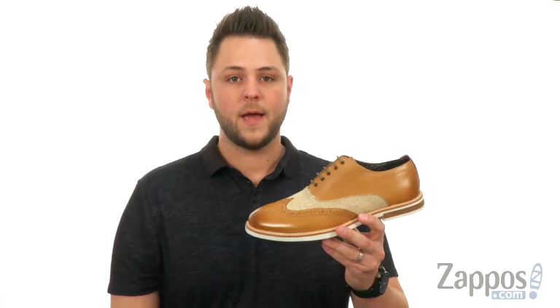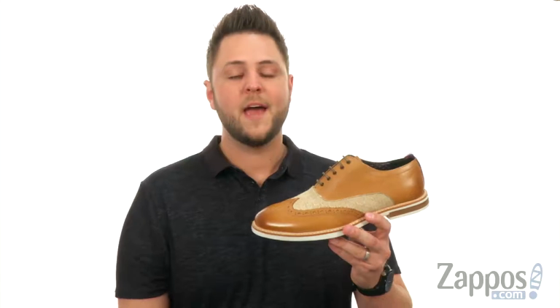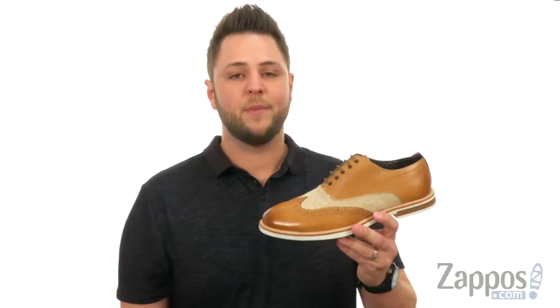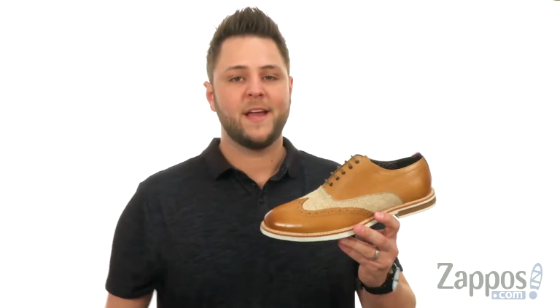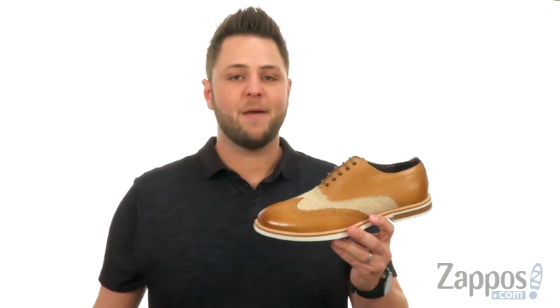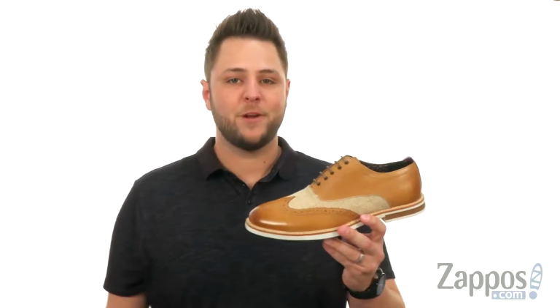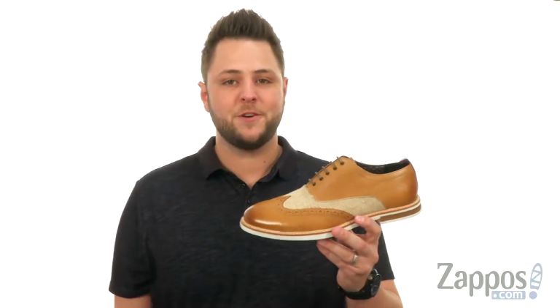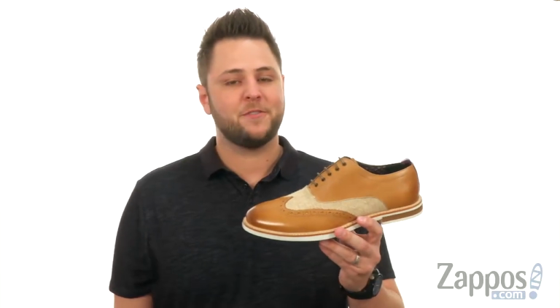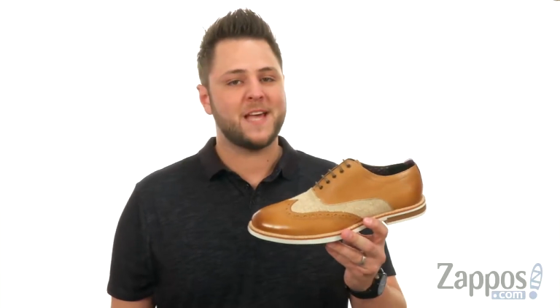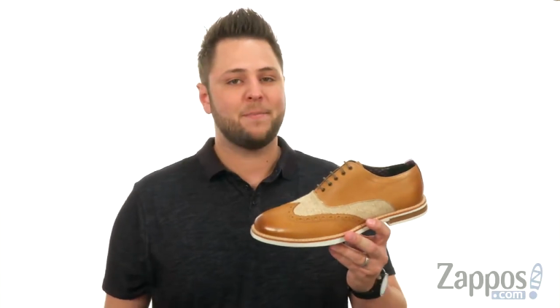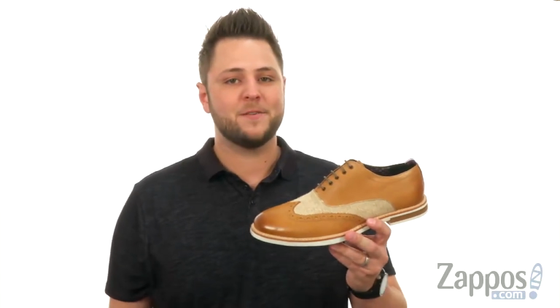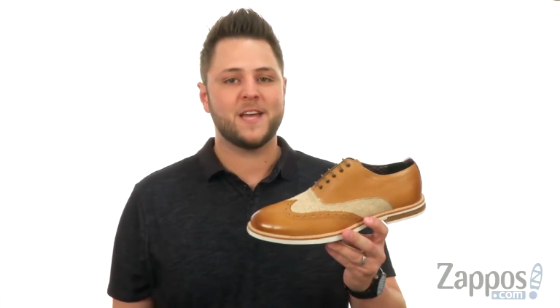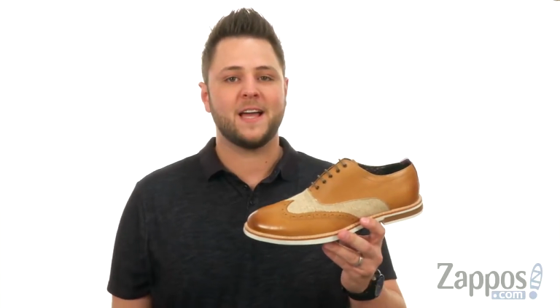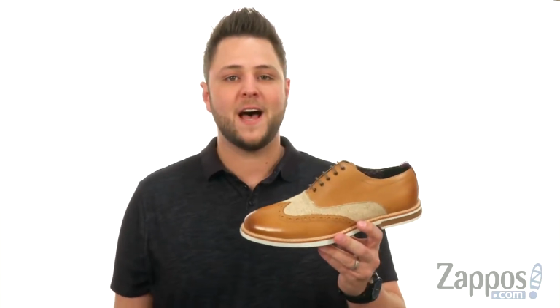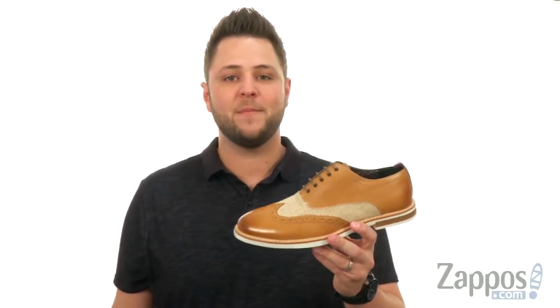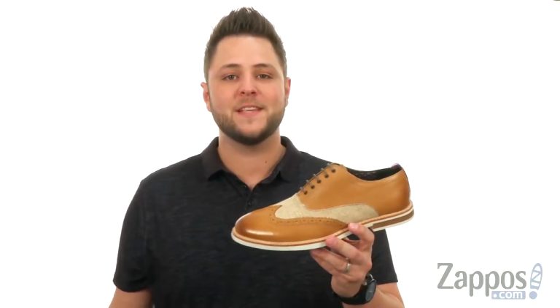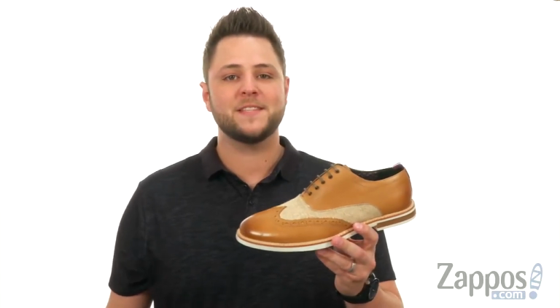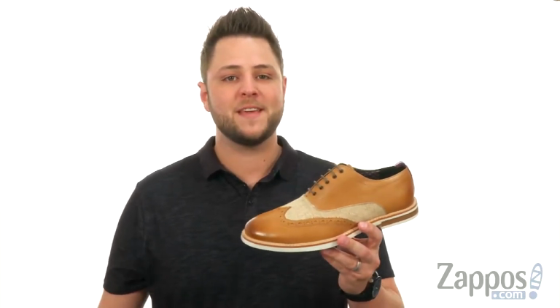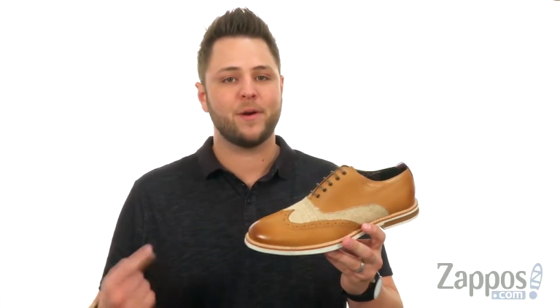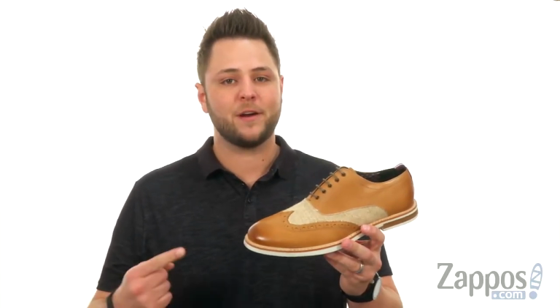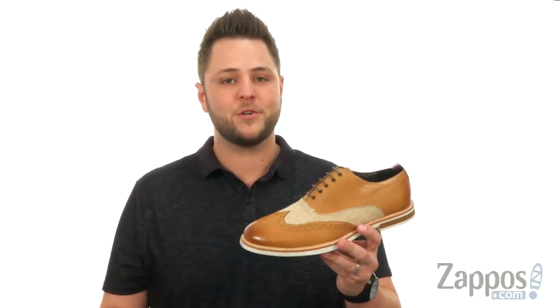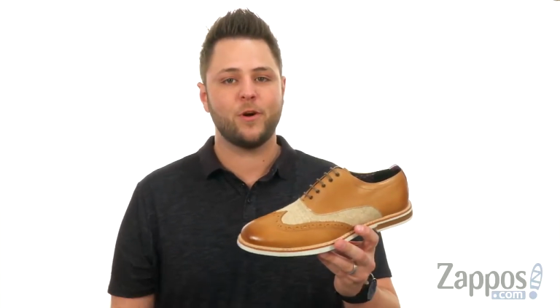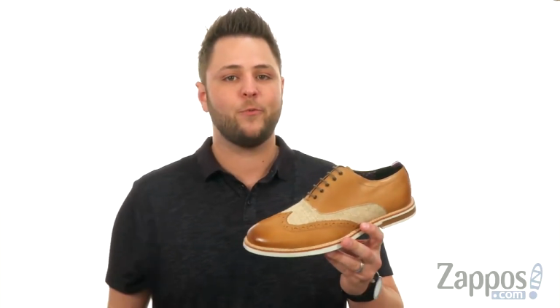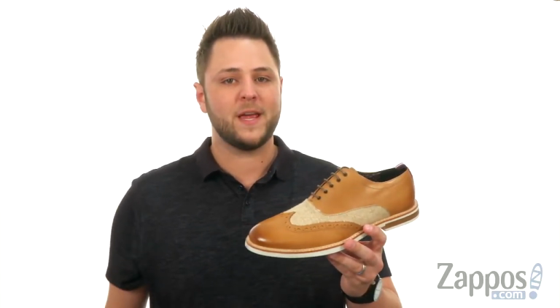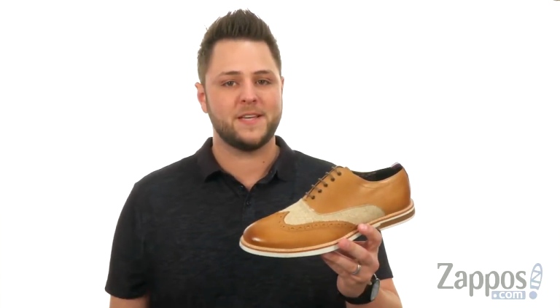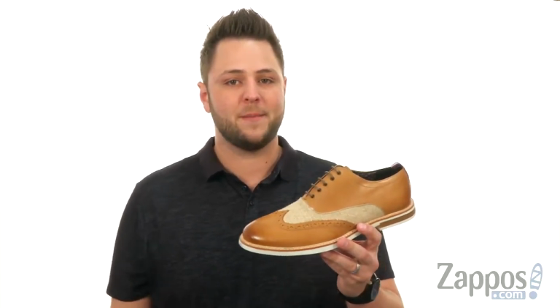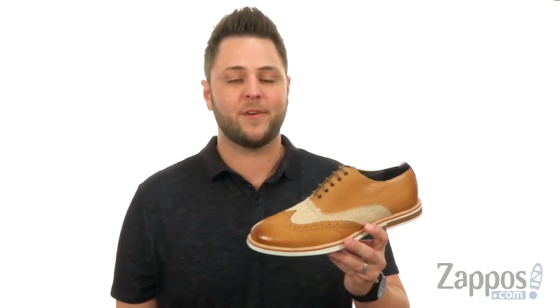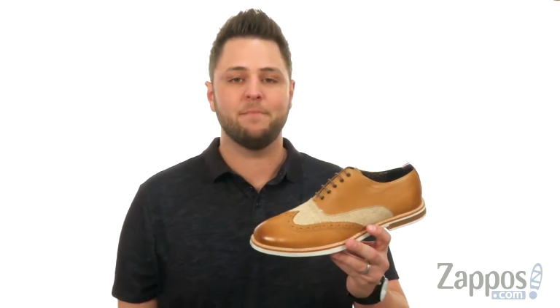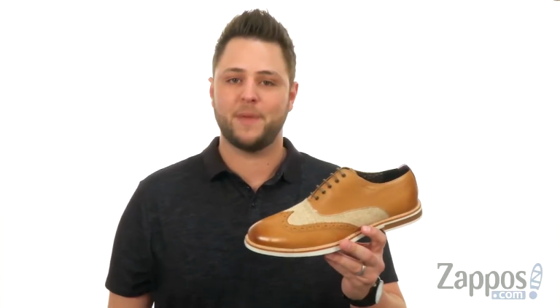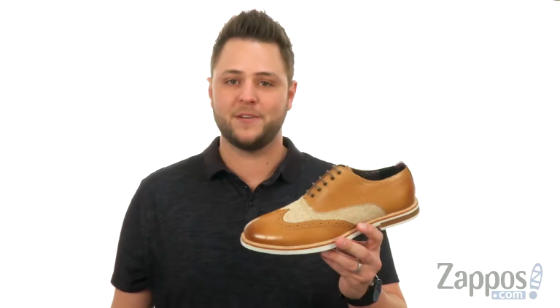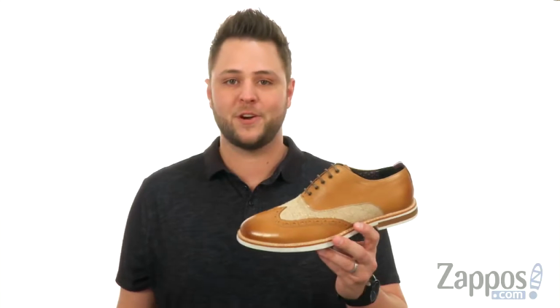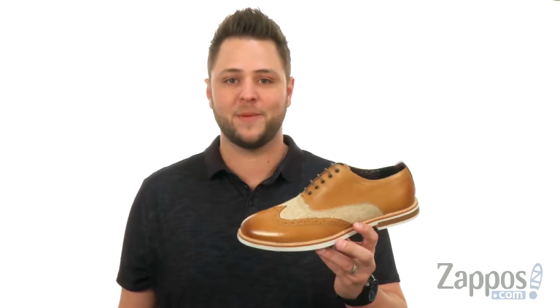Hey everybody, I'm Richard from Zappos.com and this is the Berk Short Wing Tip from Ben Sherman.